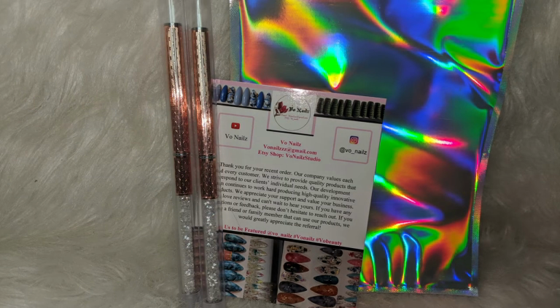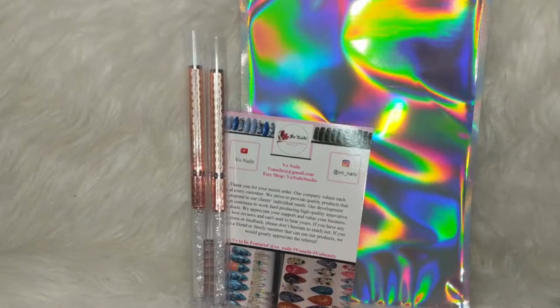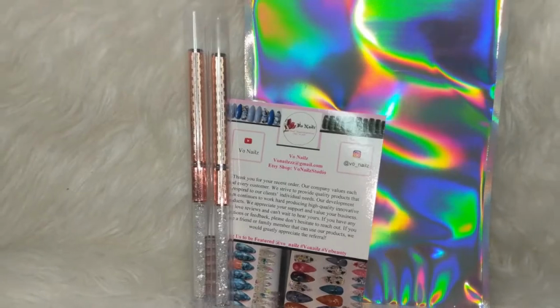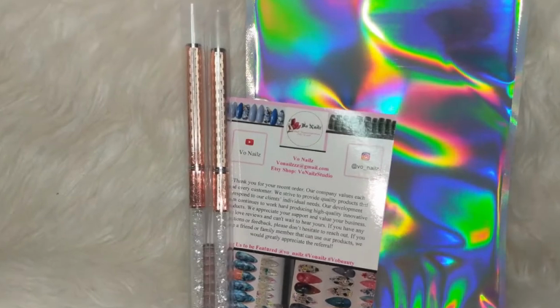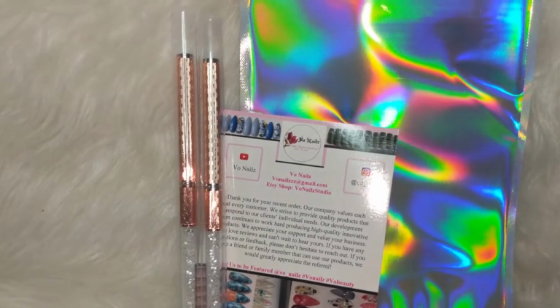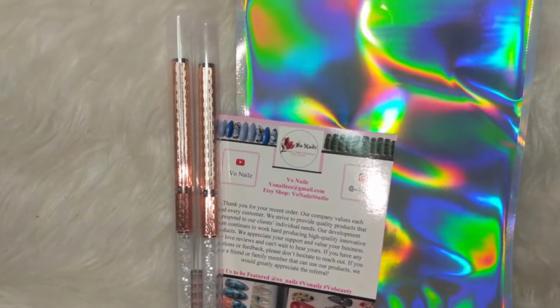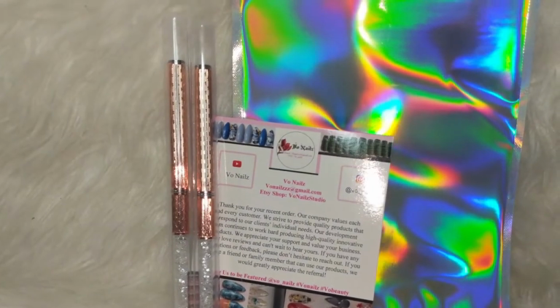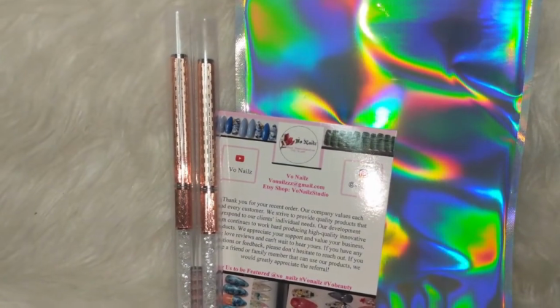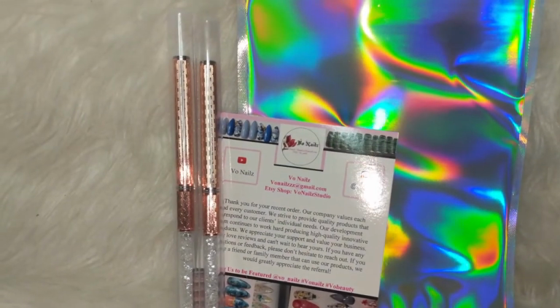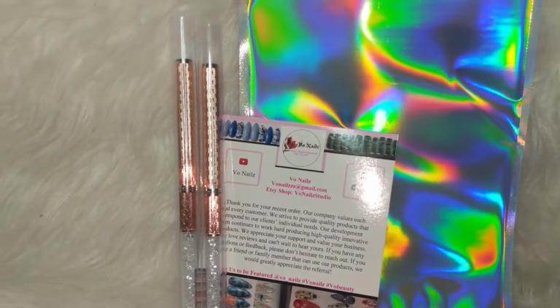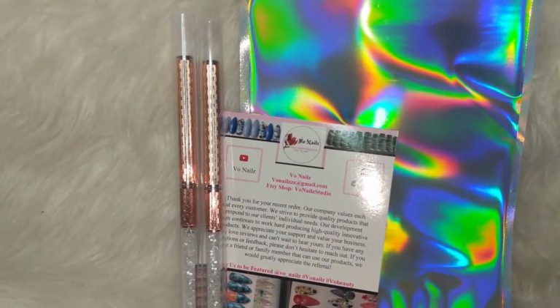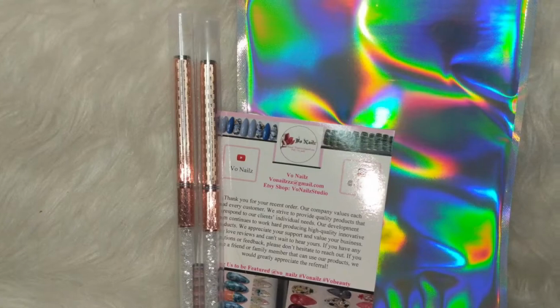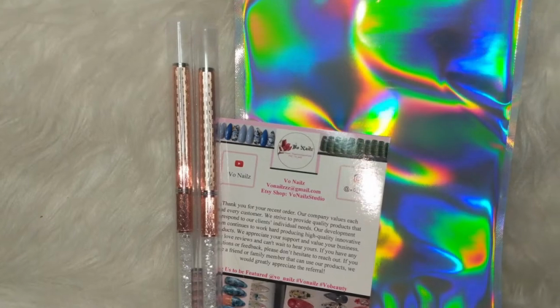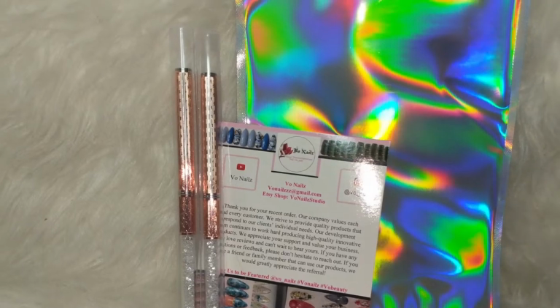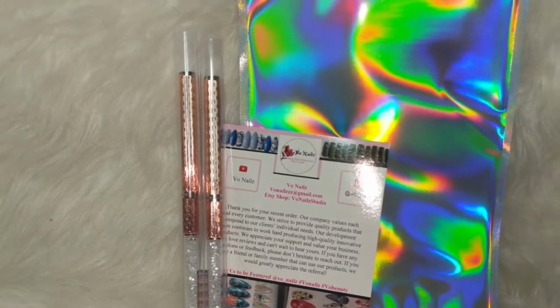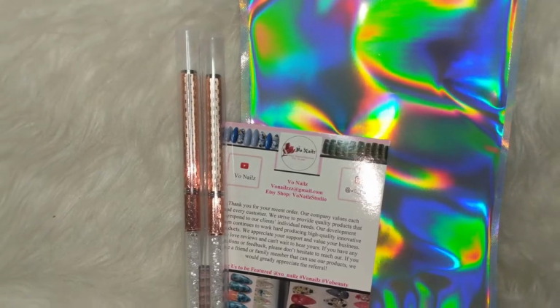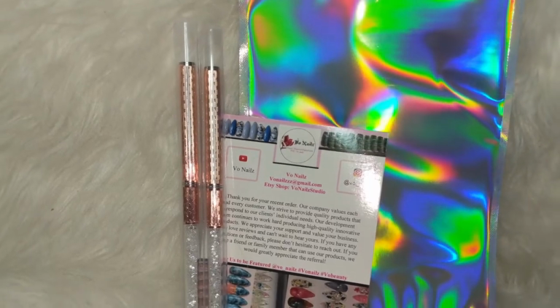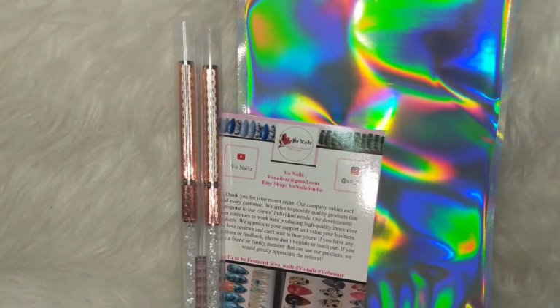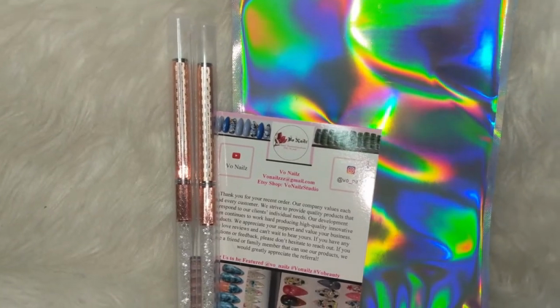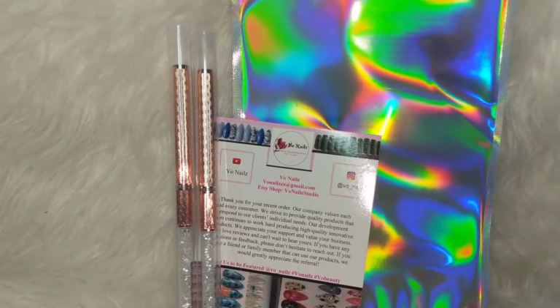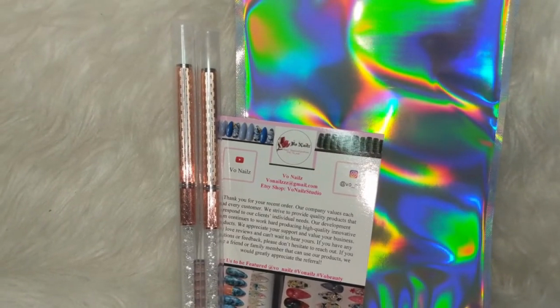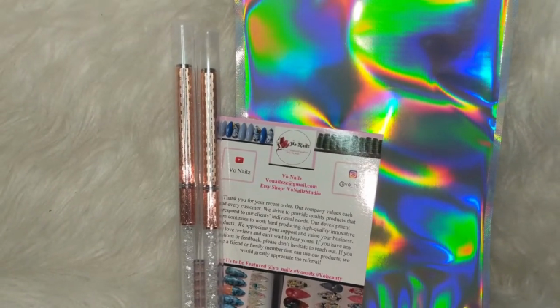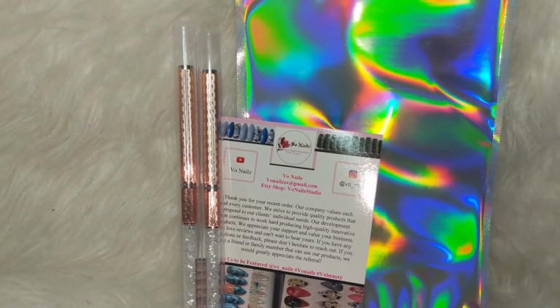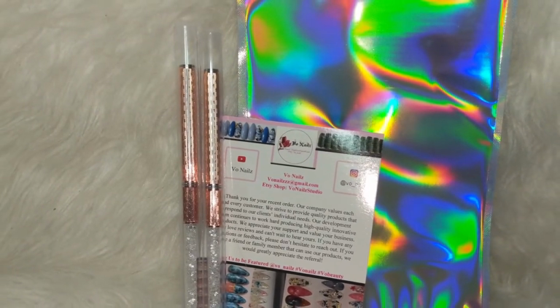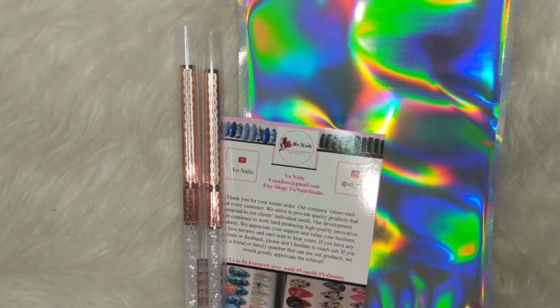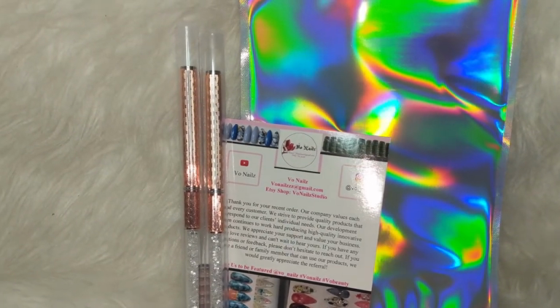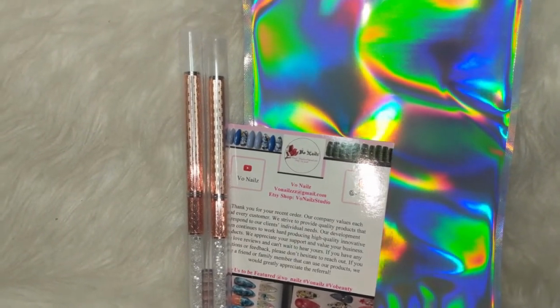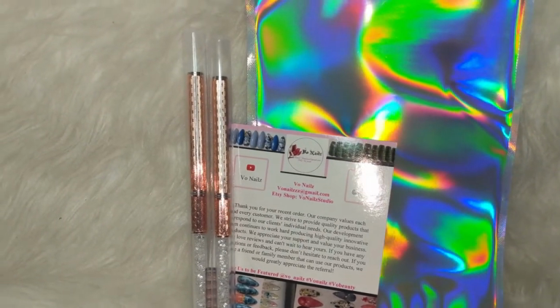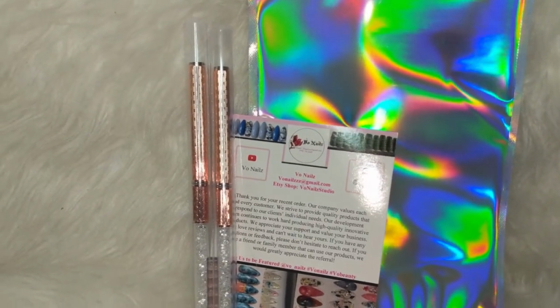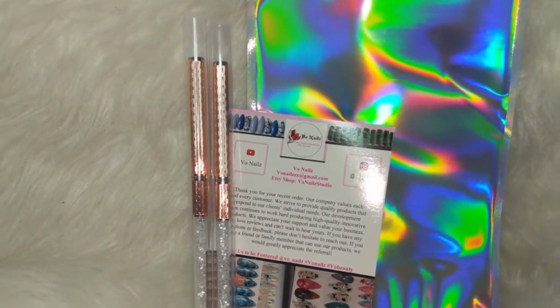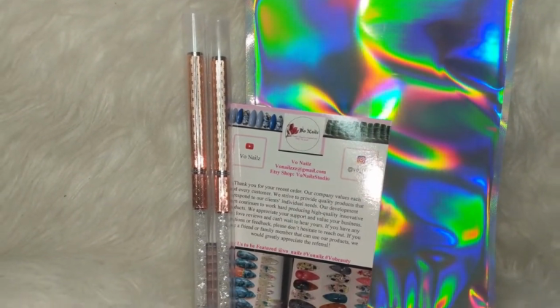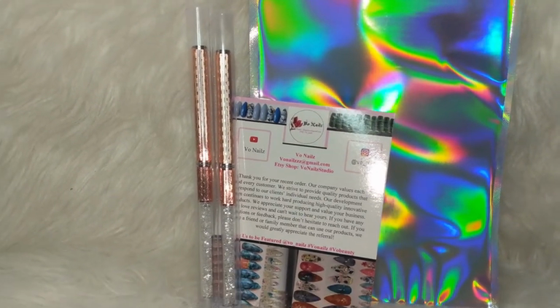Hey guys, welcome back to my channel, Von Nails Academy, and I just wanted to show you a new addition to my shop.